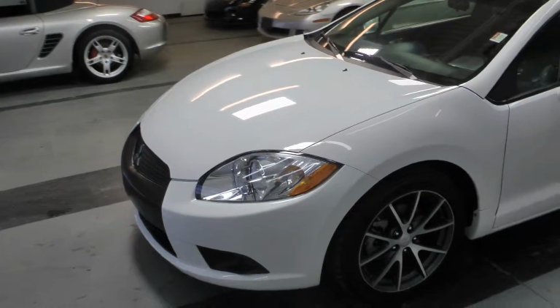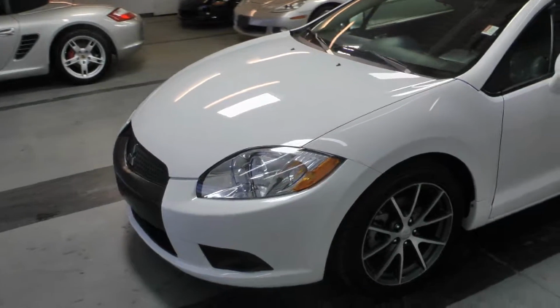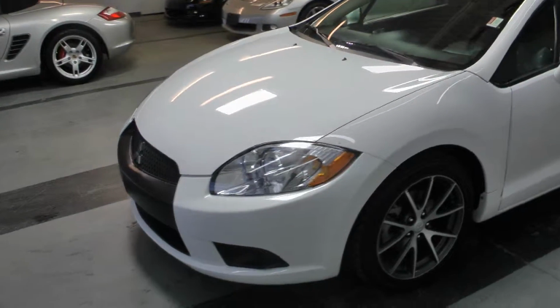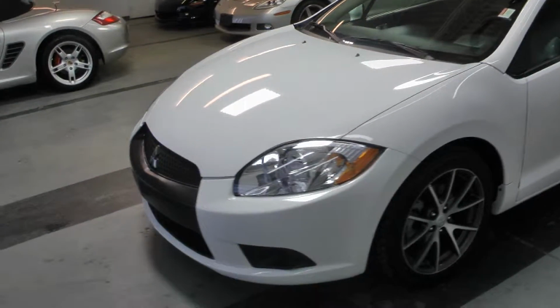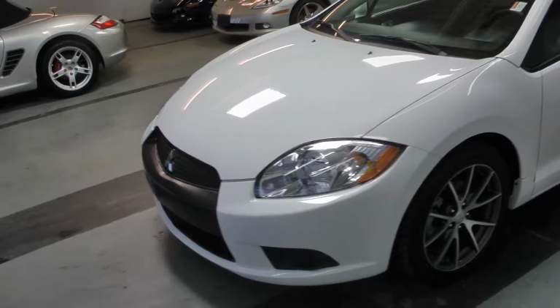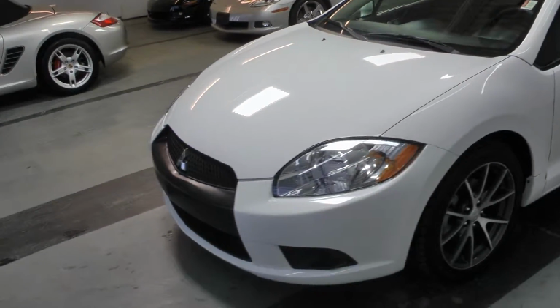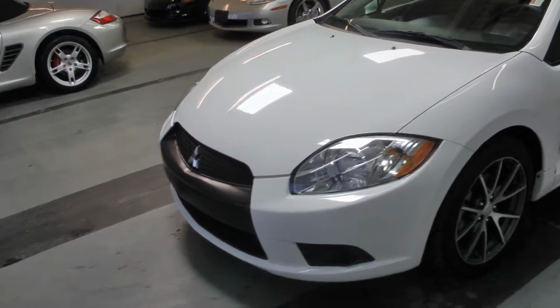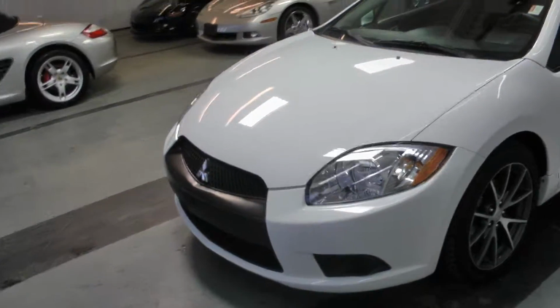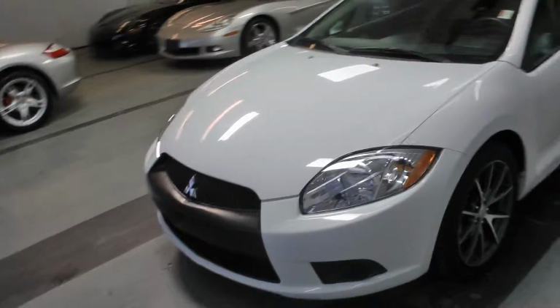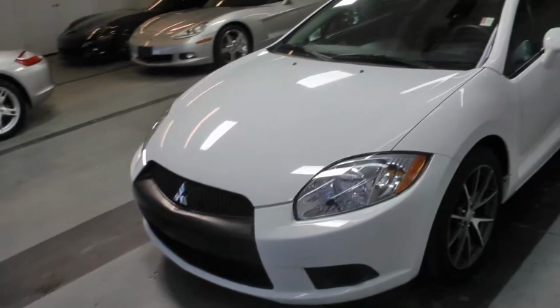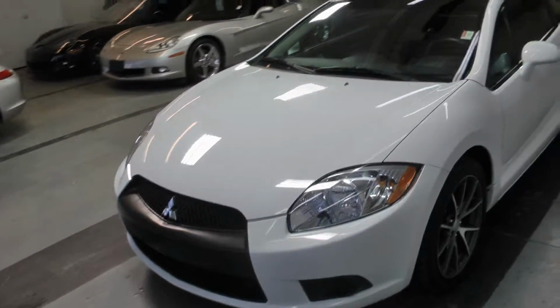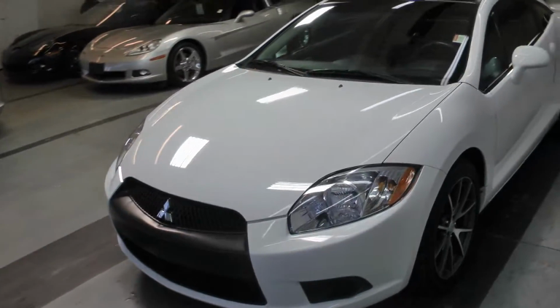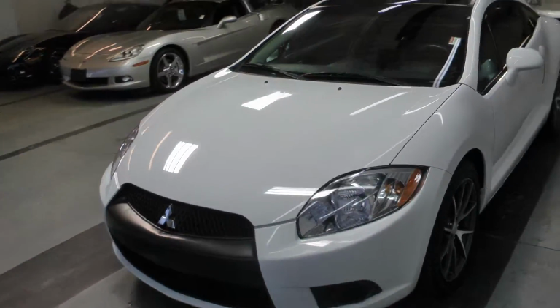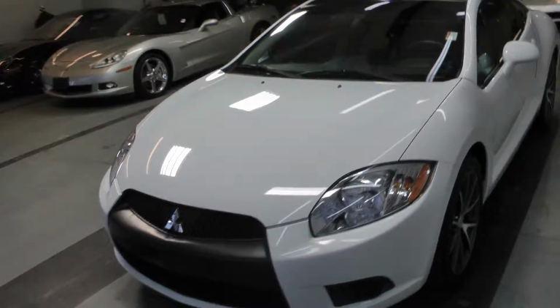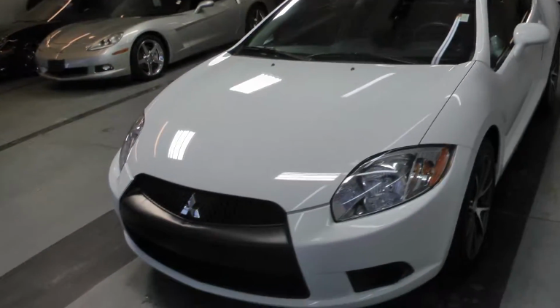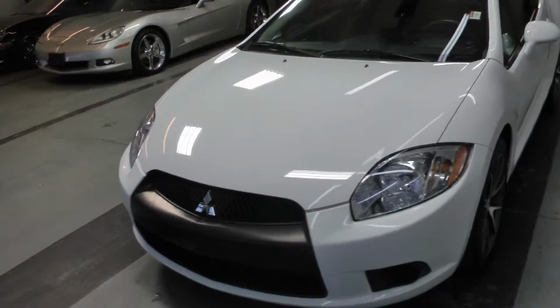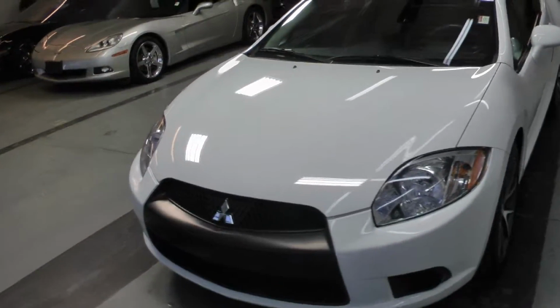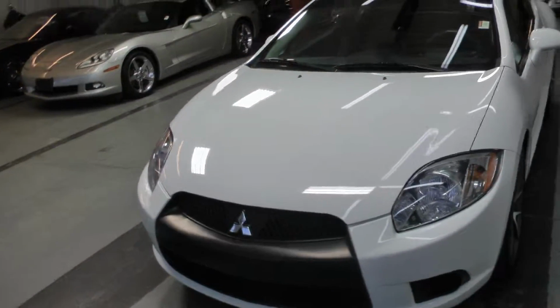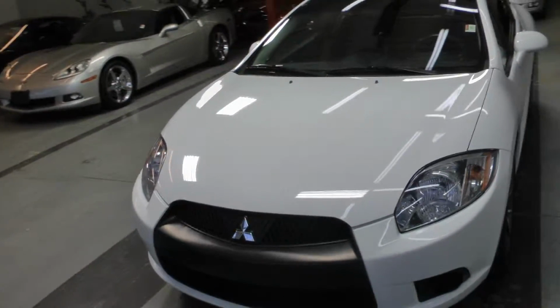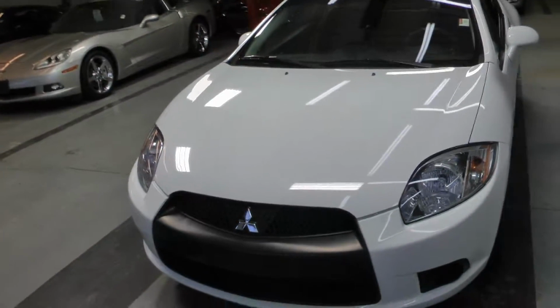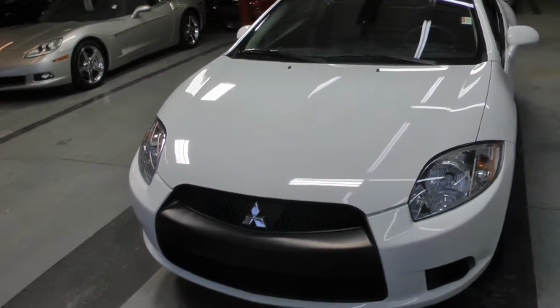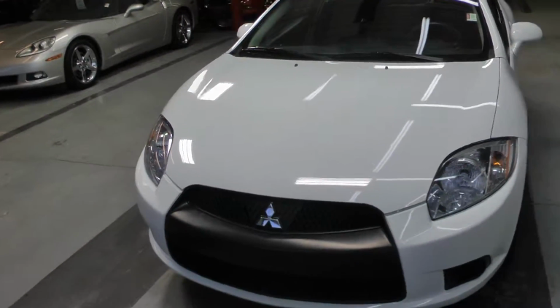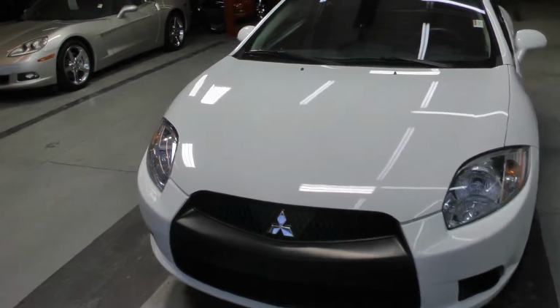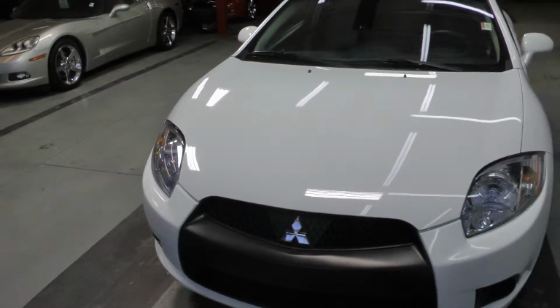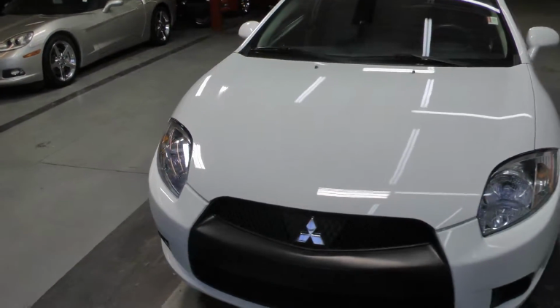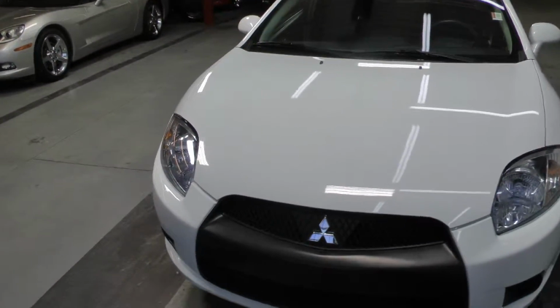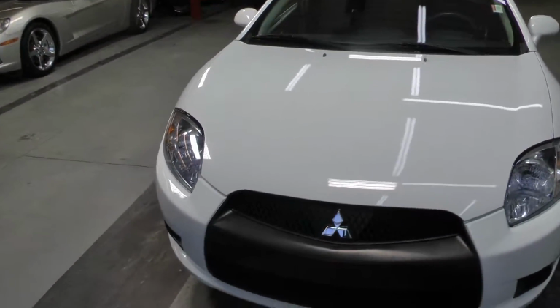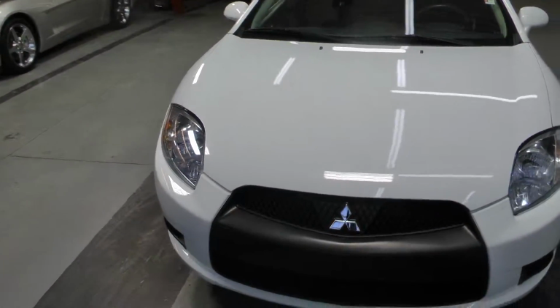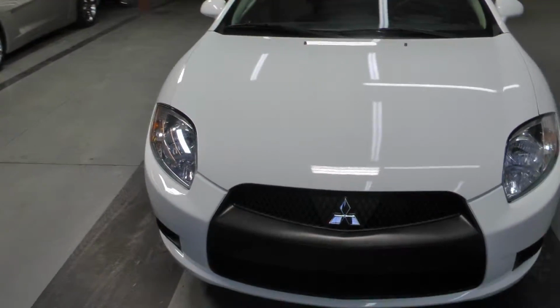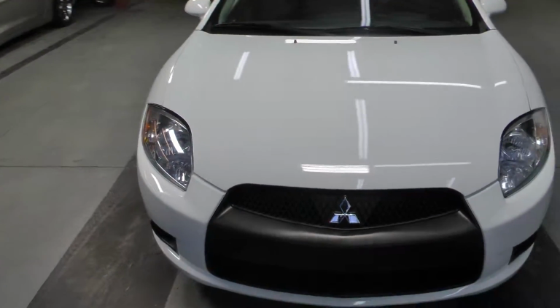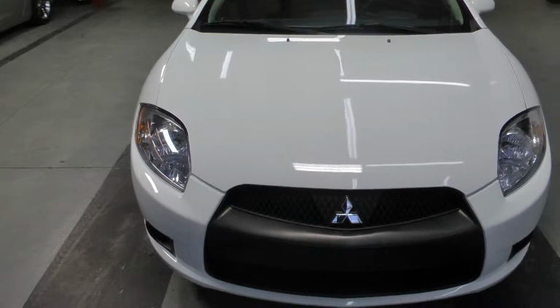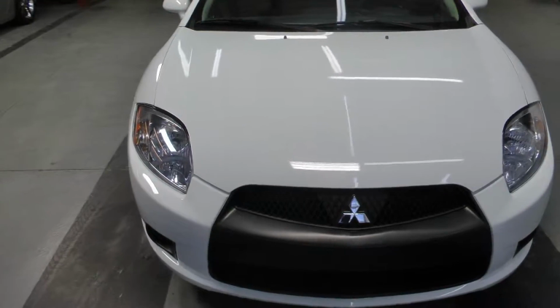Come see this awesome coupe at Canadian Auto Associates in Guelph. Thank you.